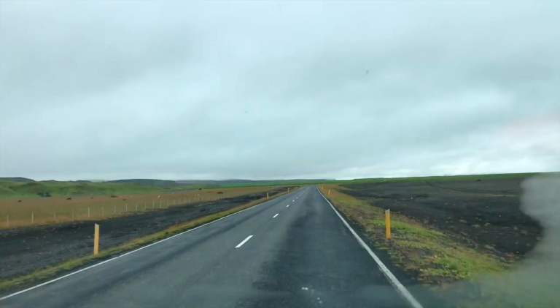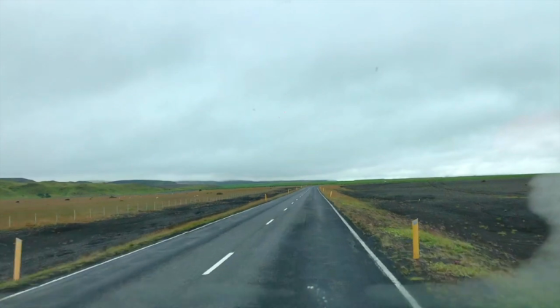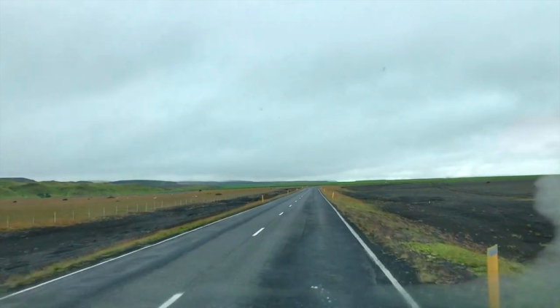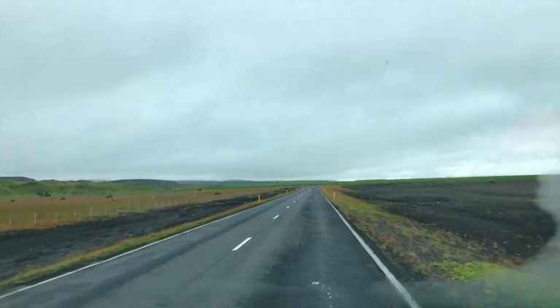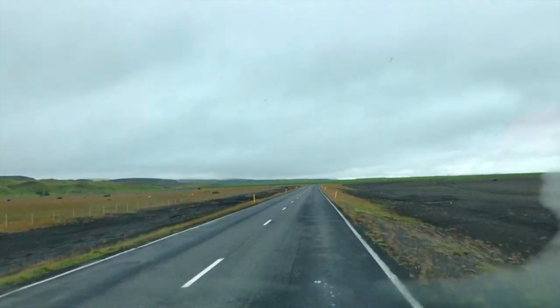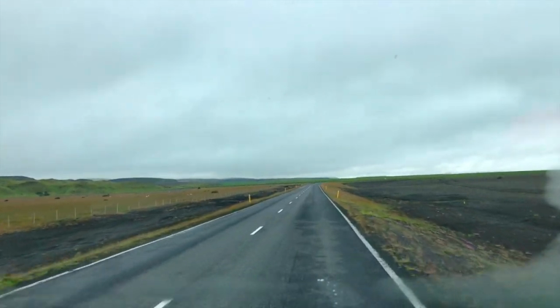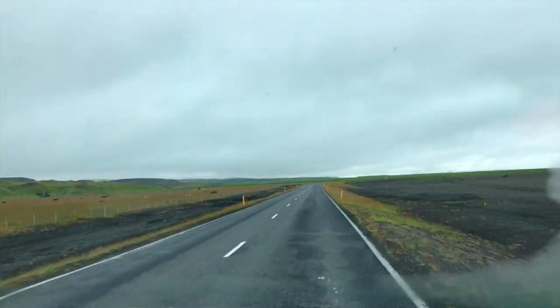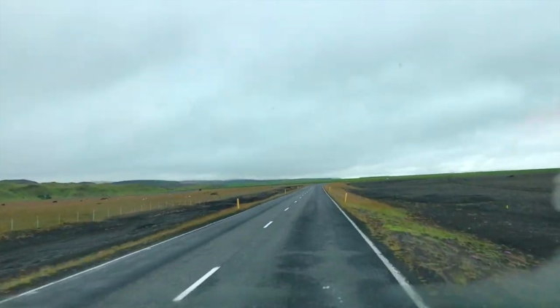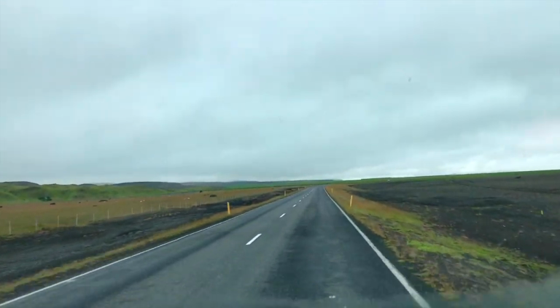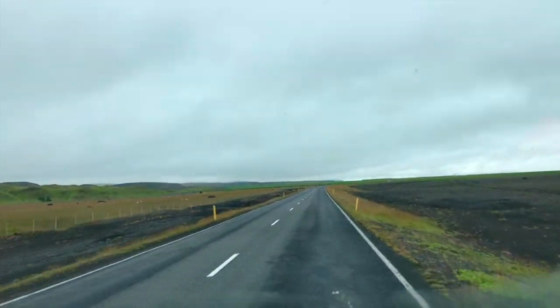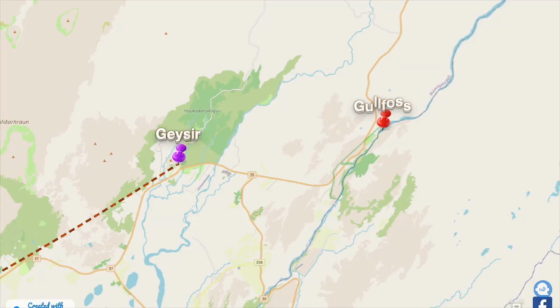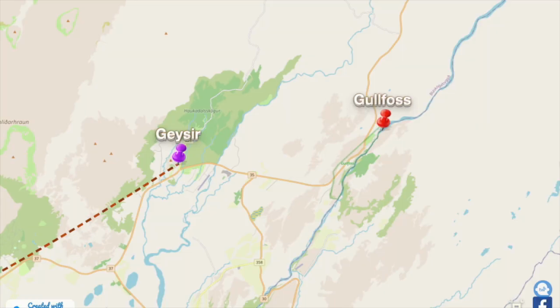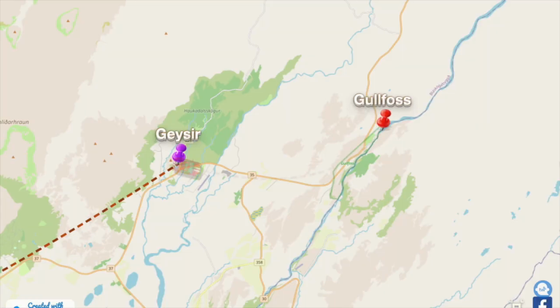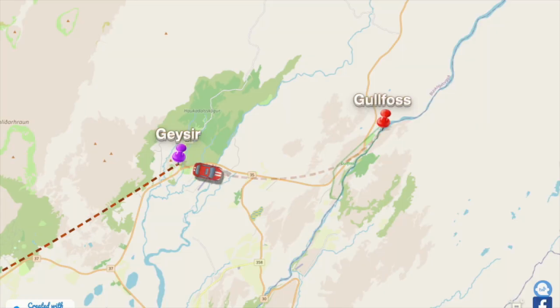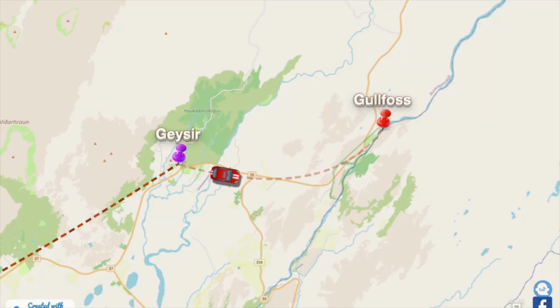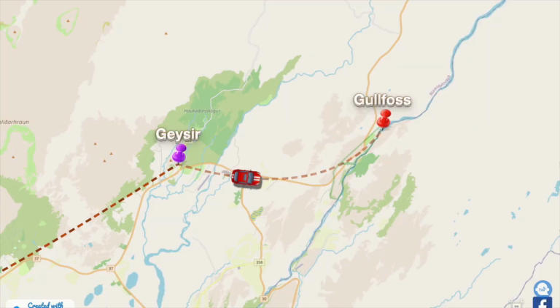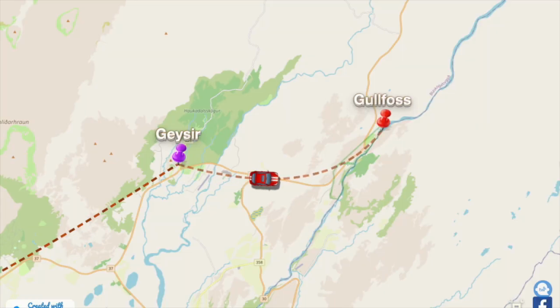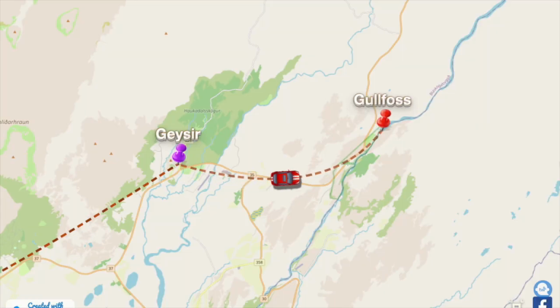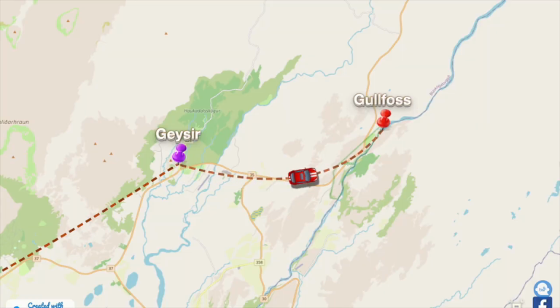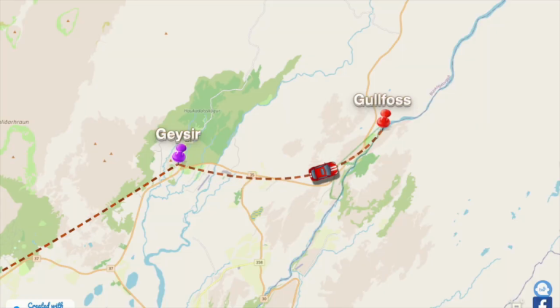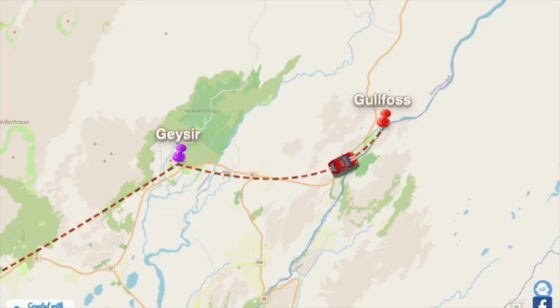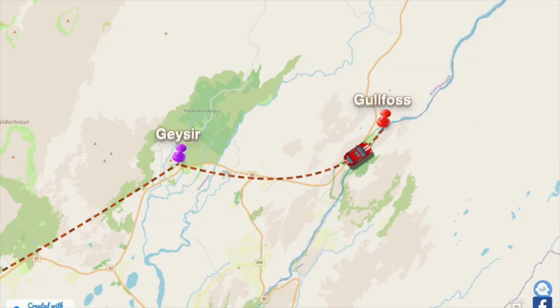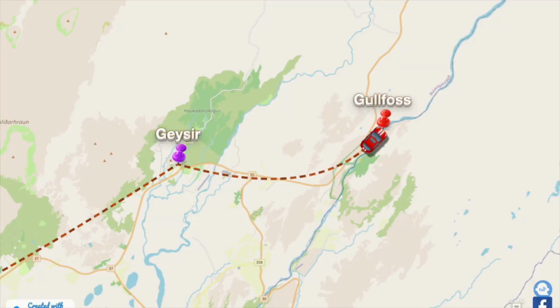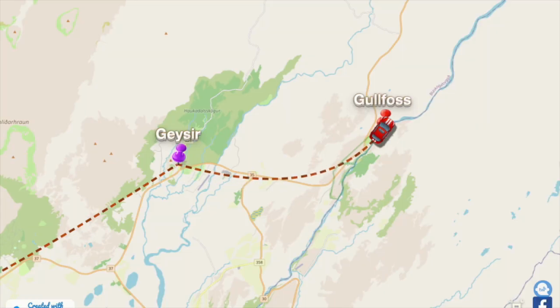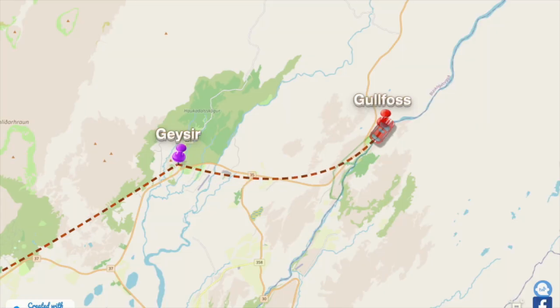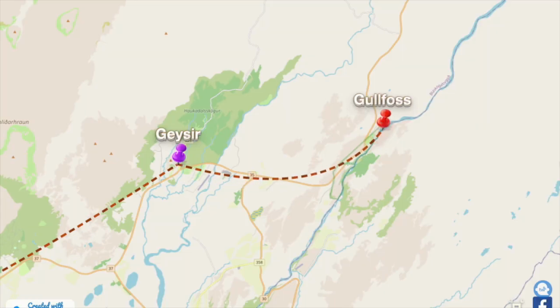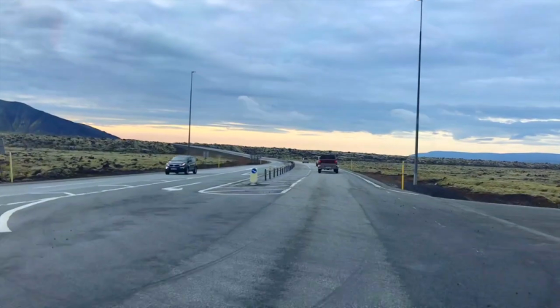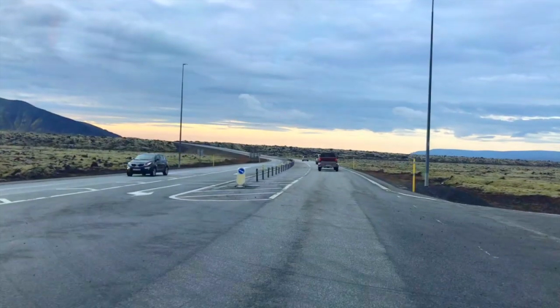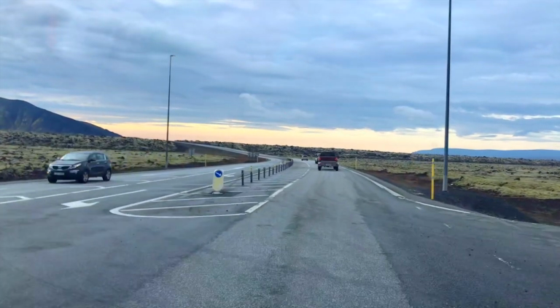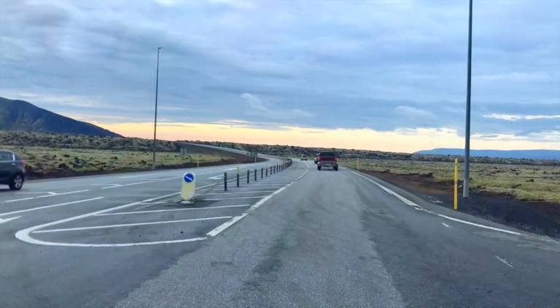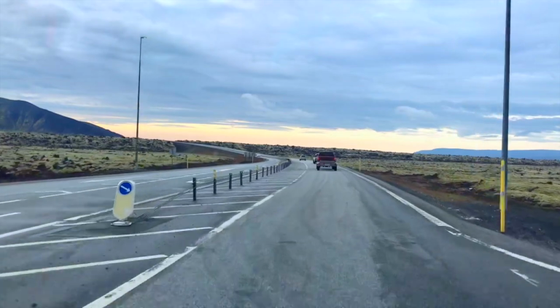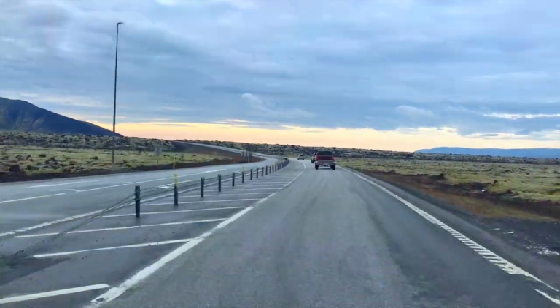We're starting day two with a short drive to one of the most epic waterfalls you will ever see.